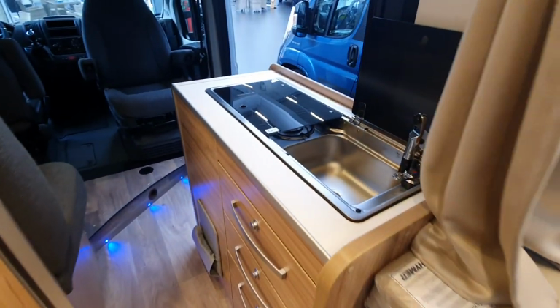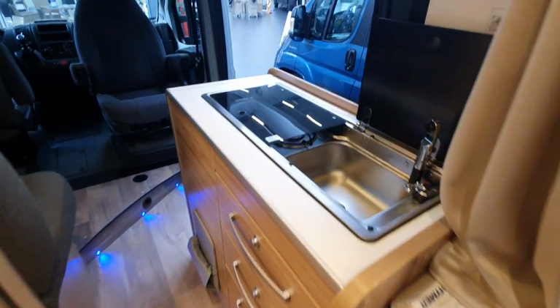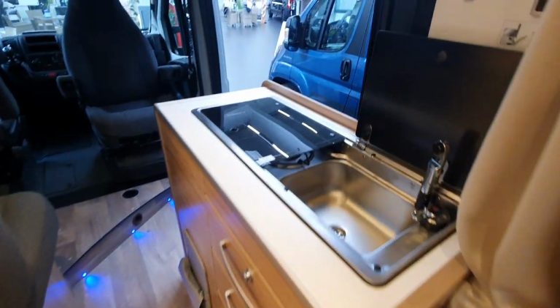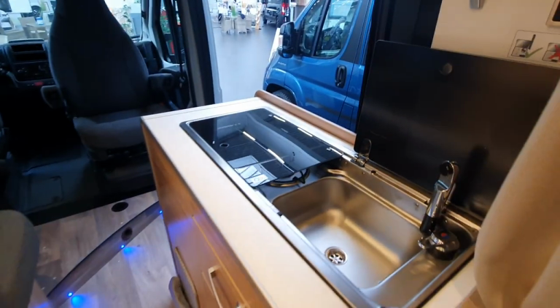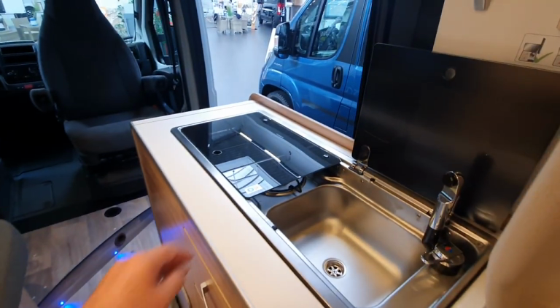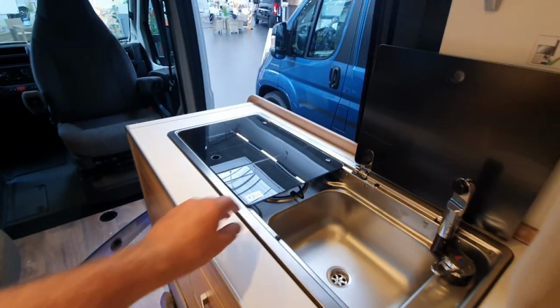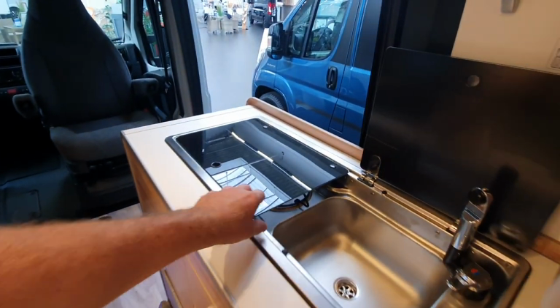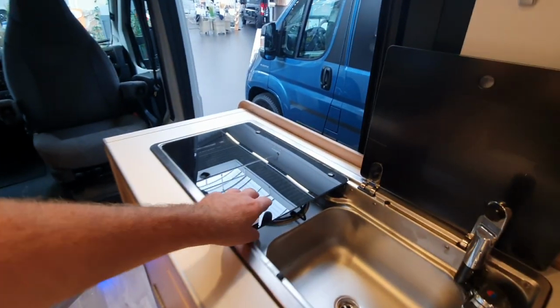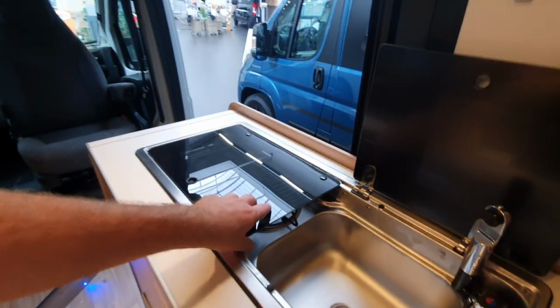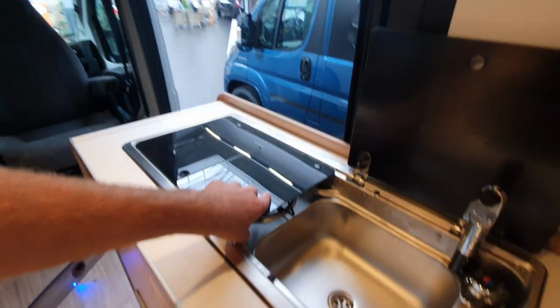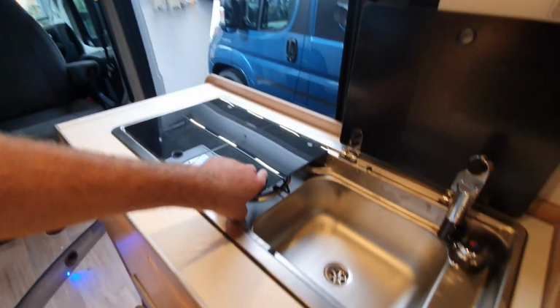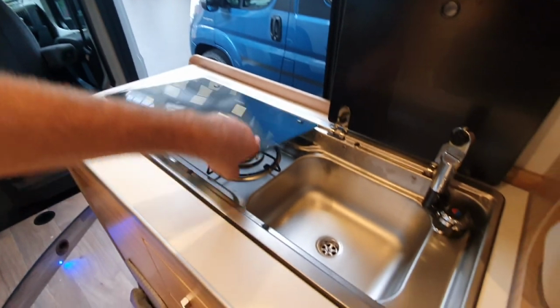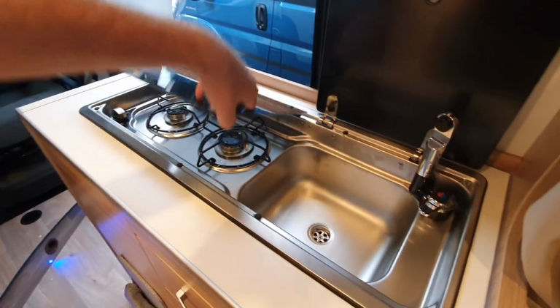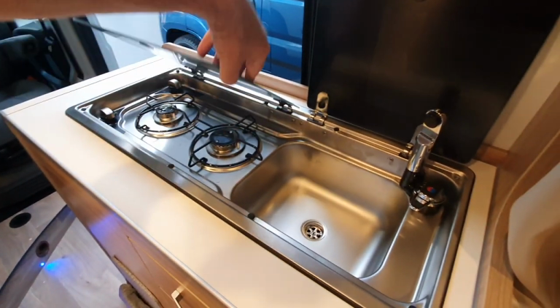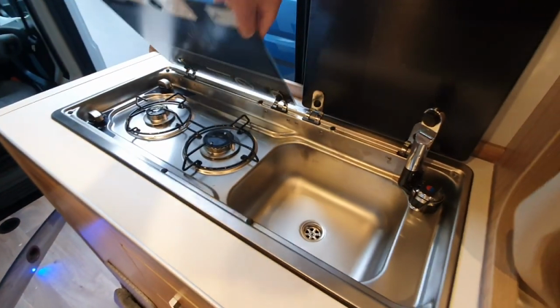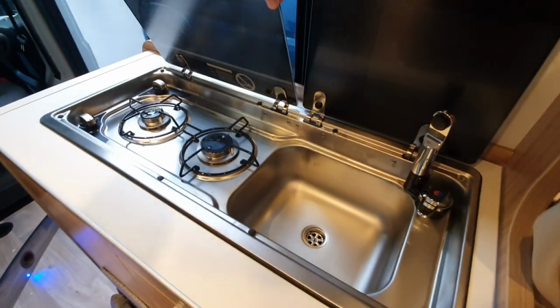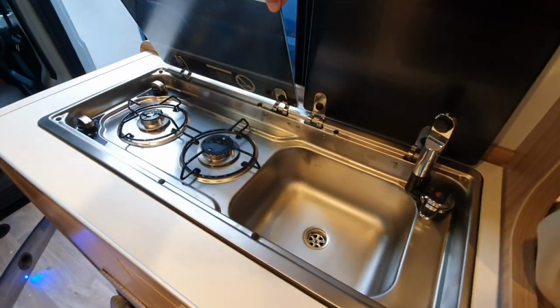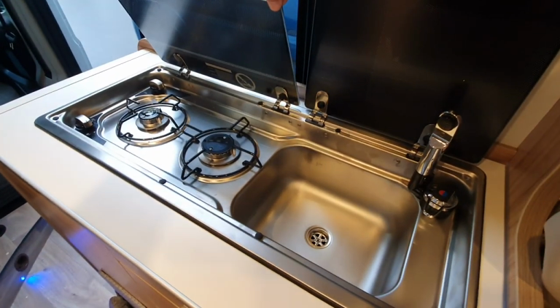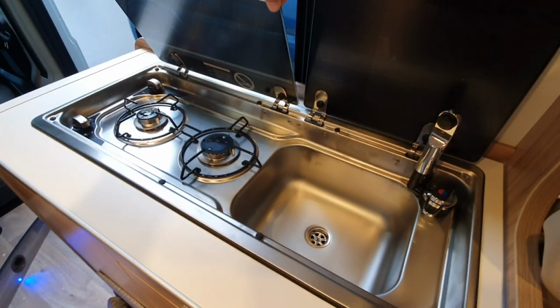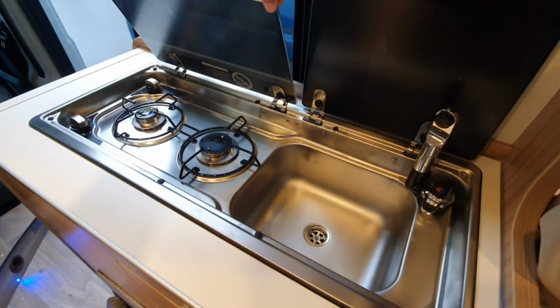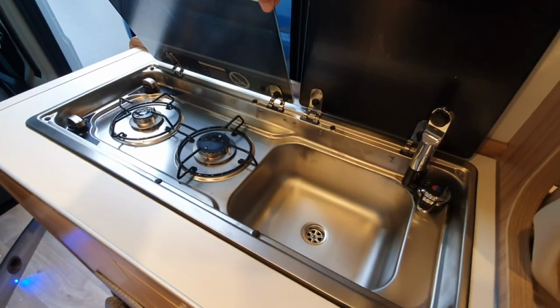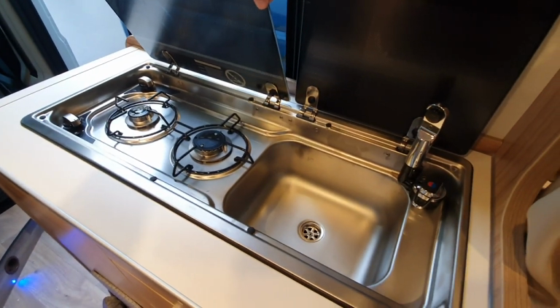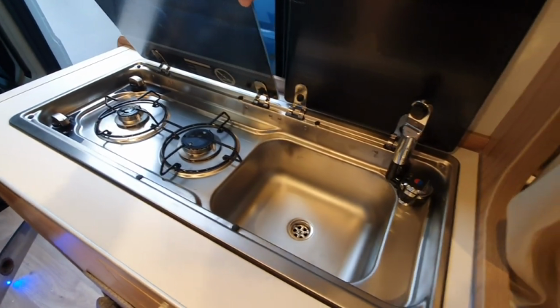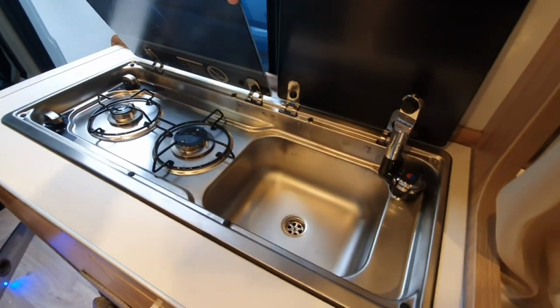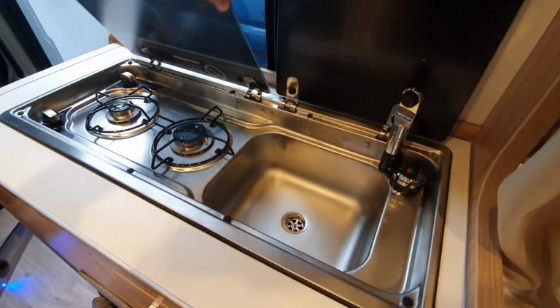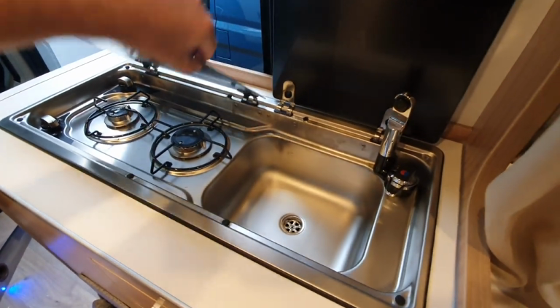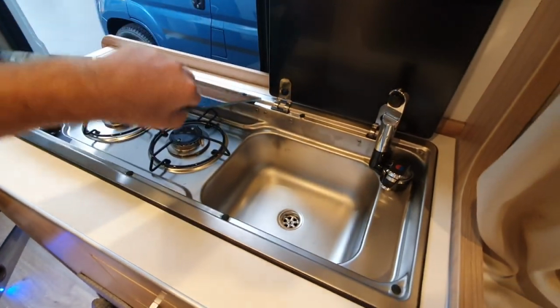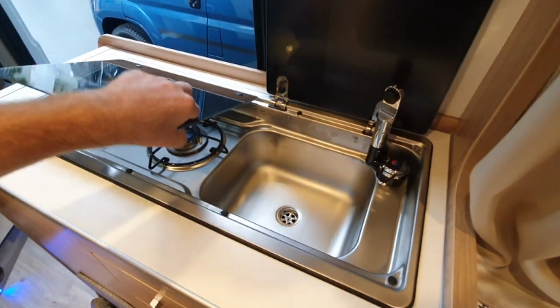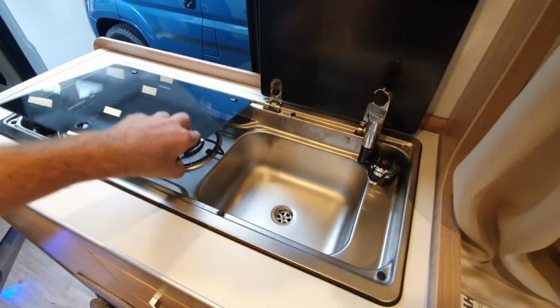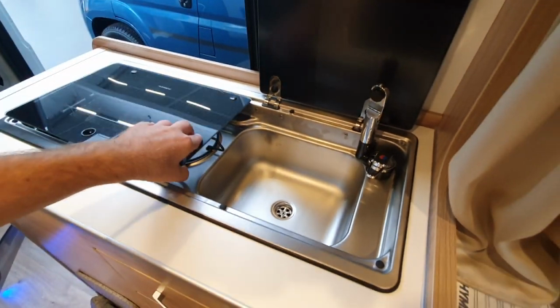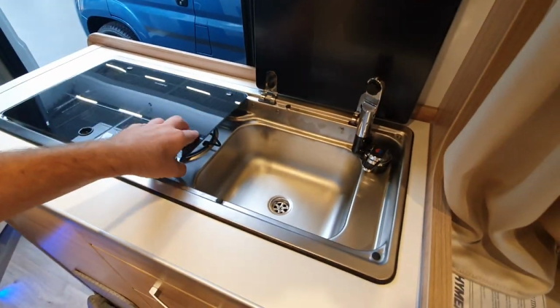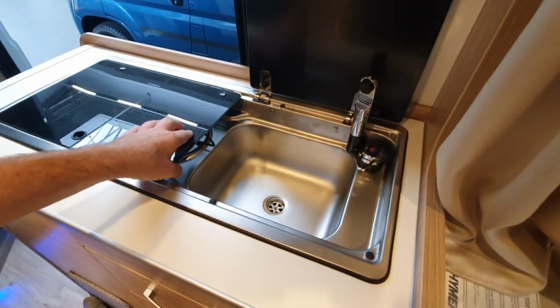The kitchen is the same as in every campervan — it's got two burners and a sink.